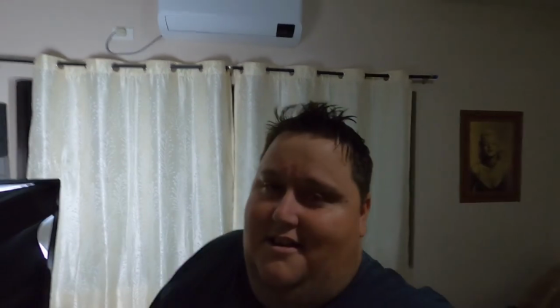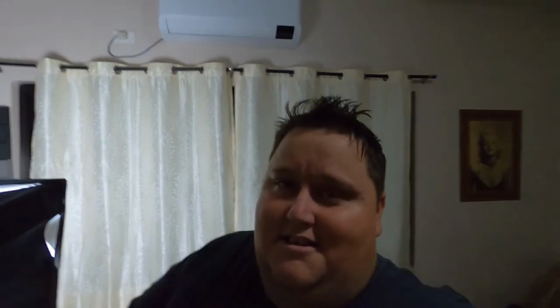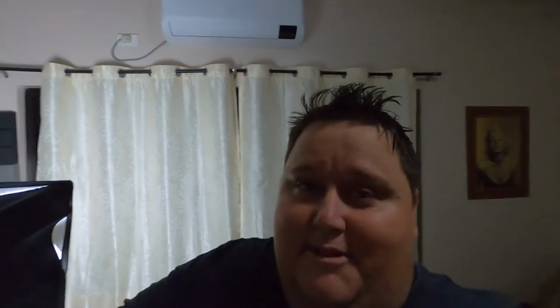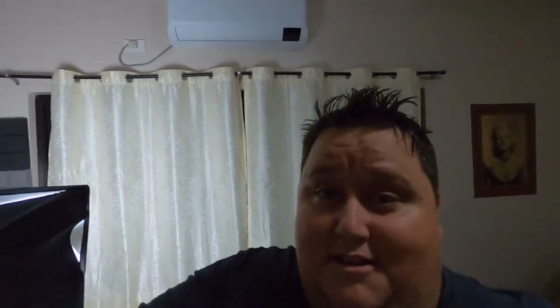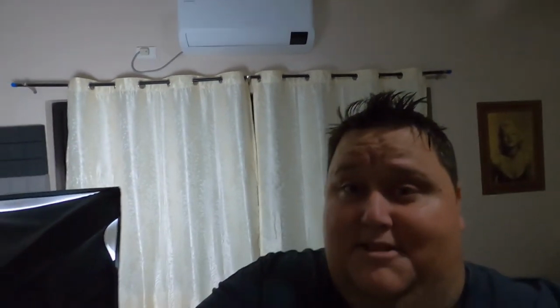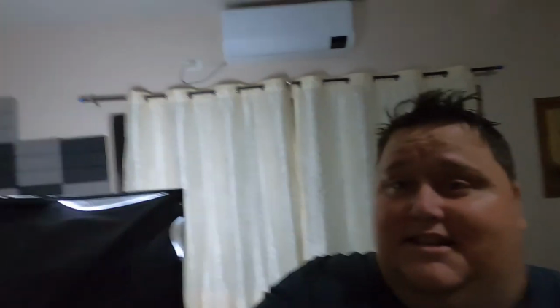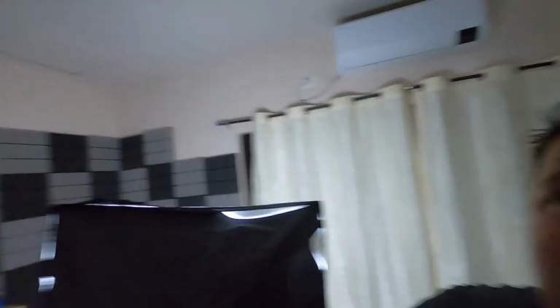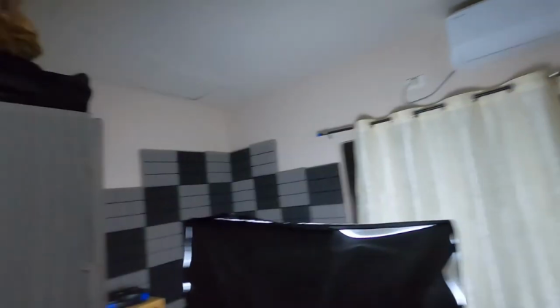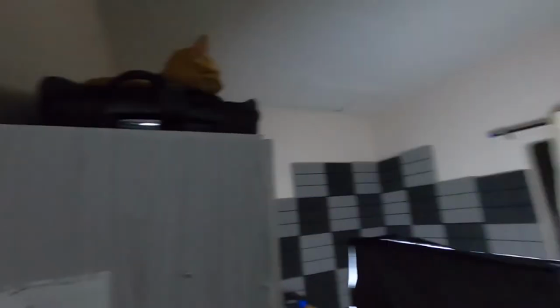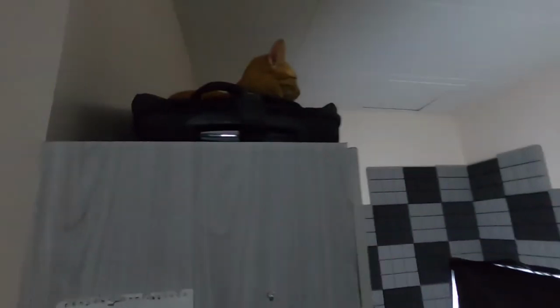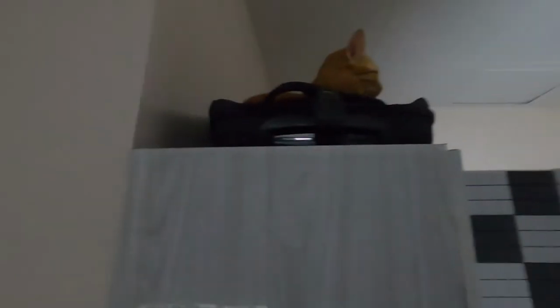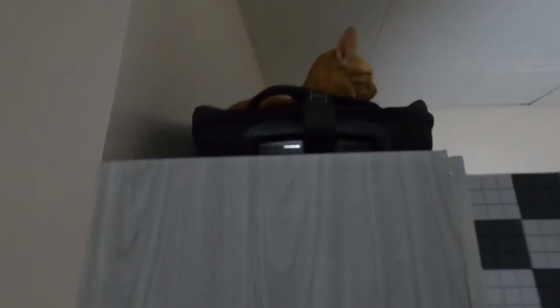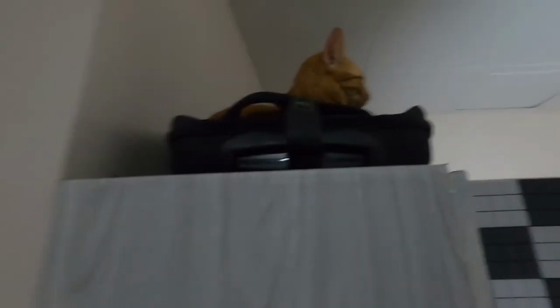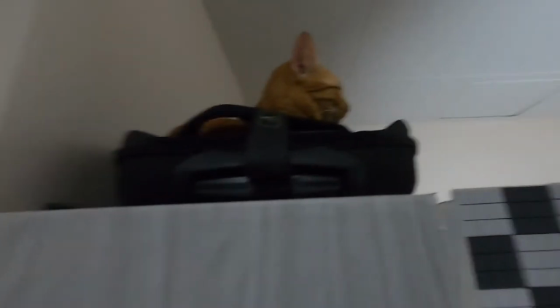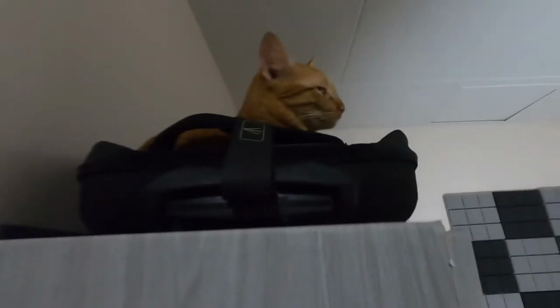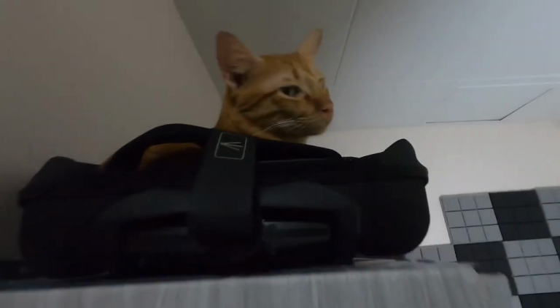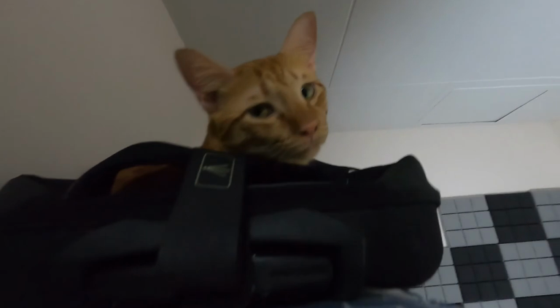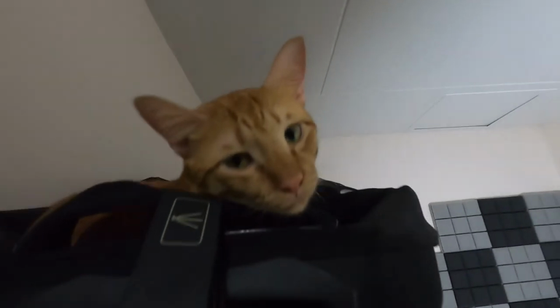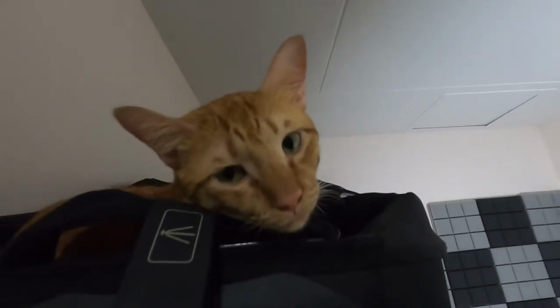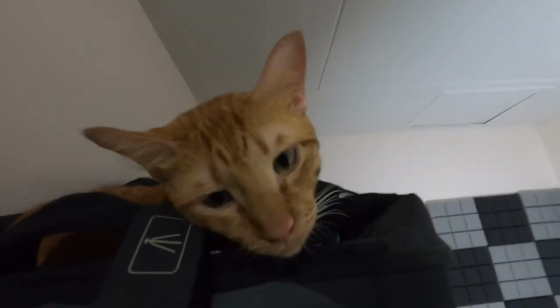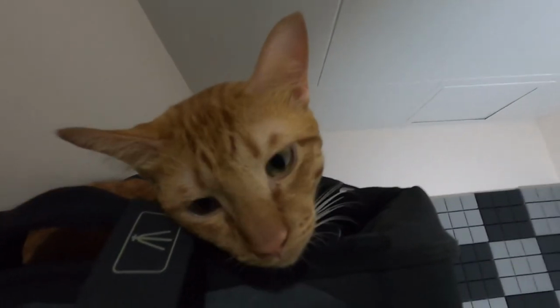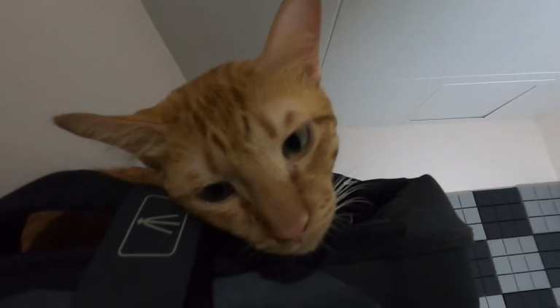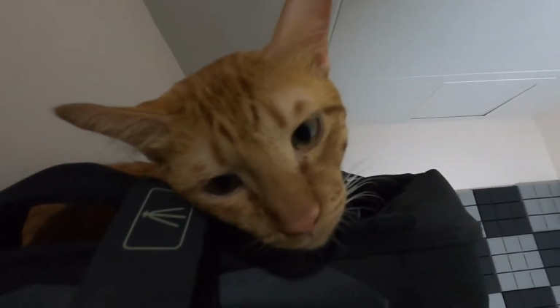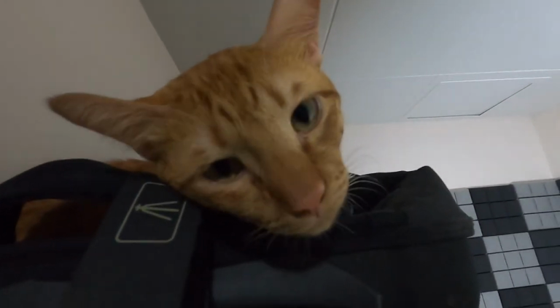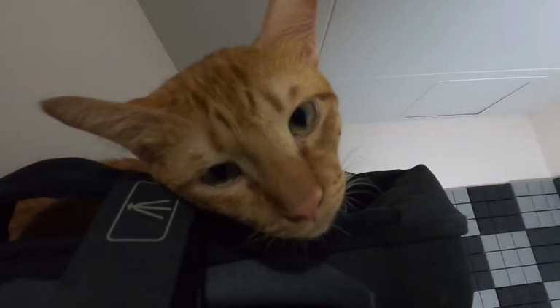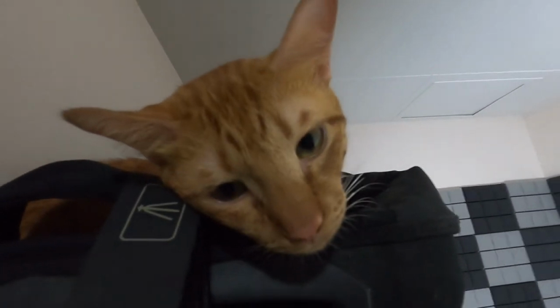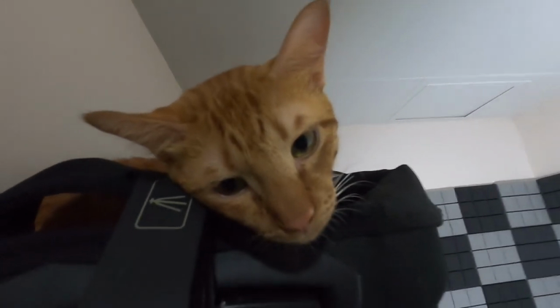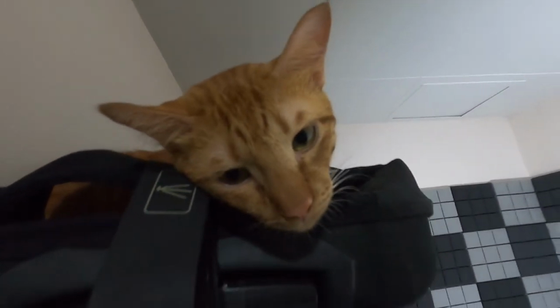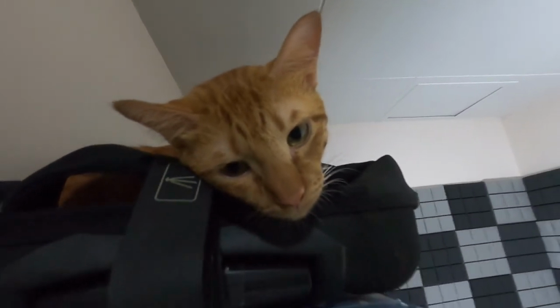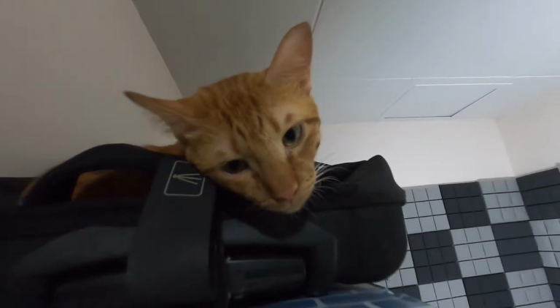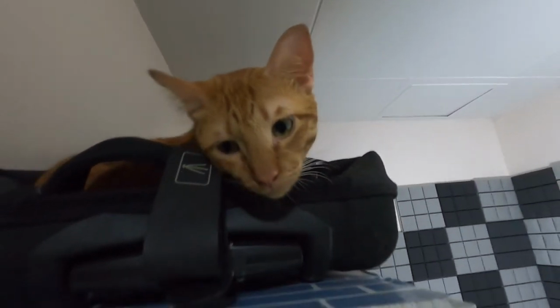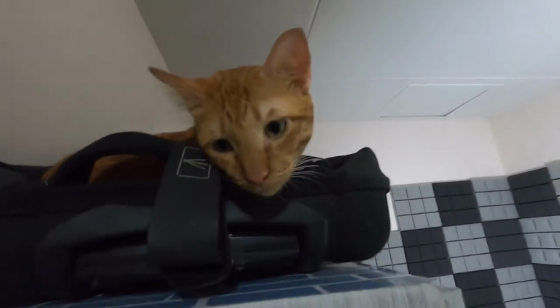Somebody else wants to say good morning — hey Kevin. Why are you on my dive bag?